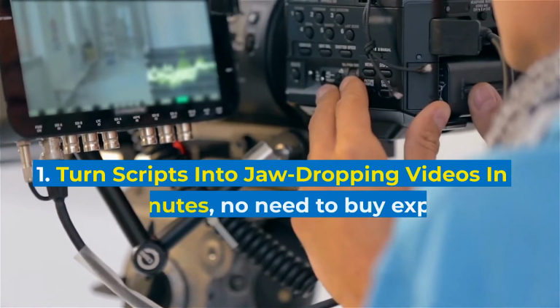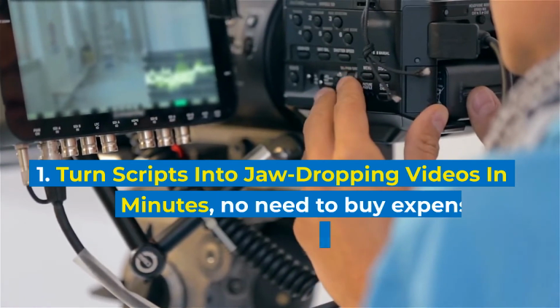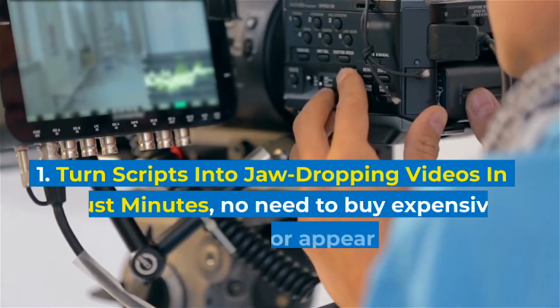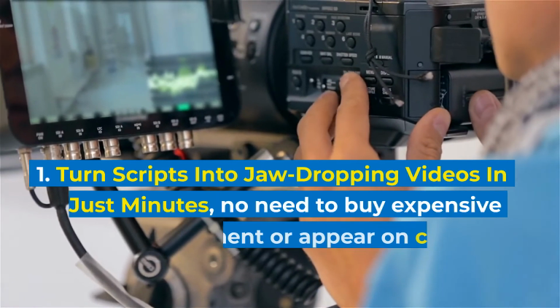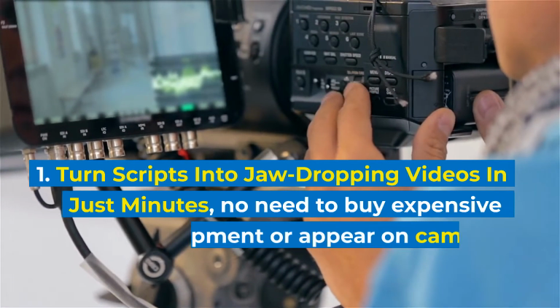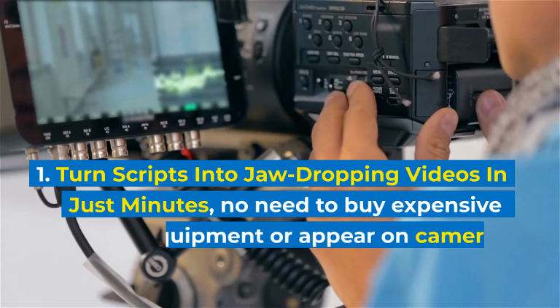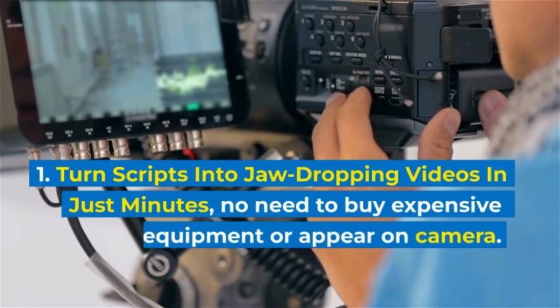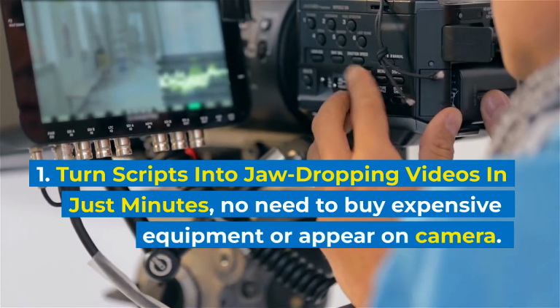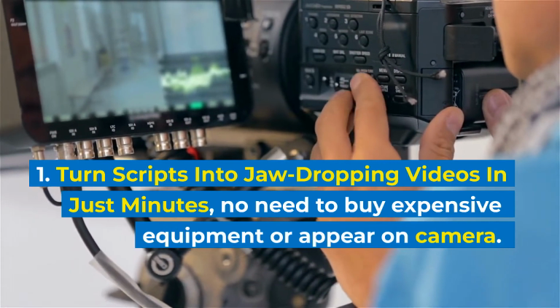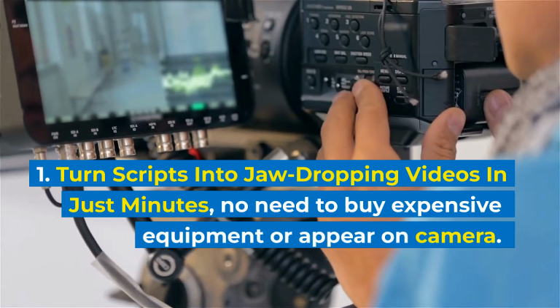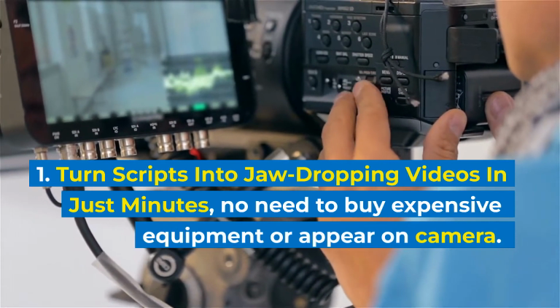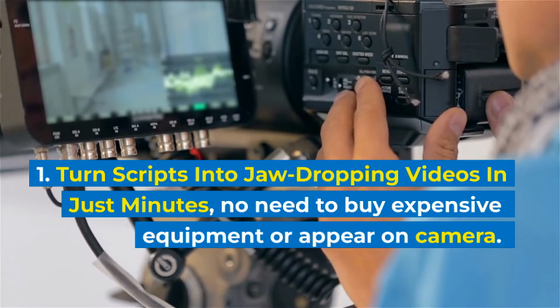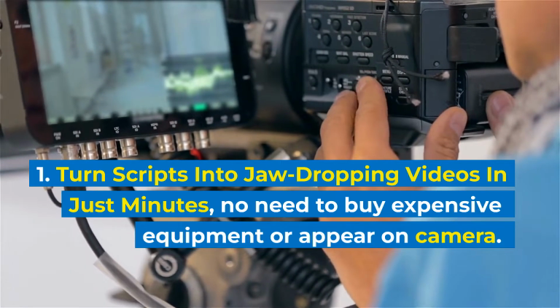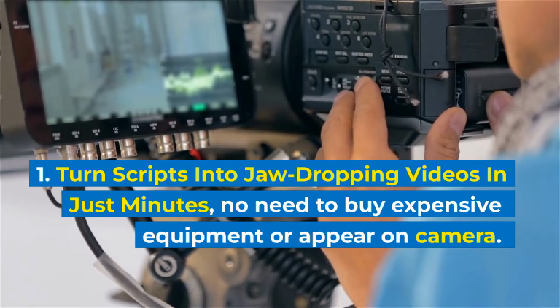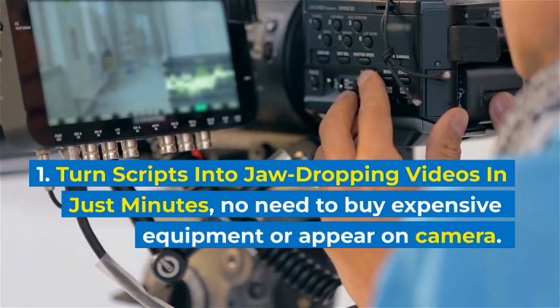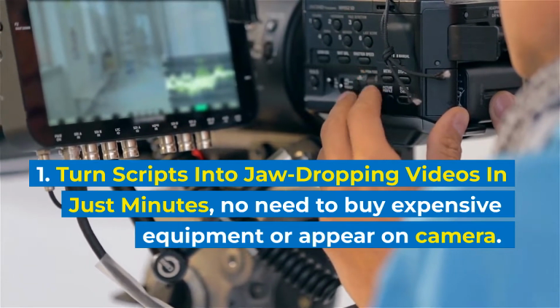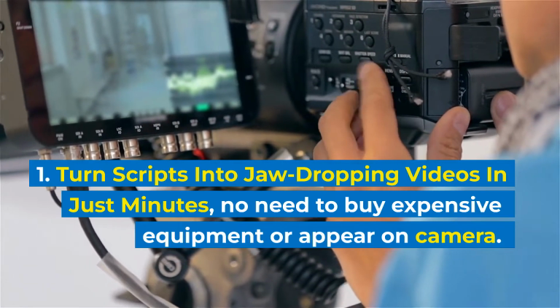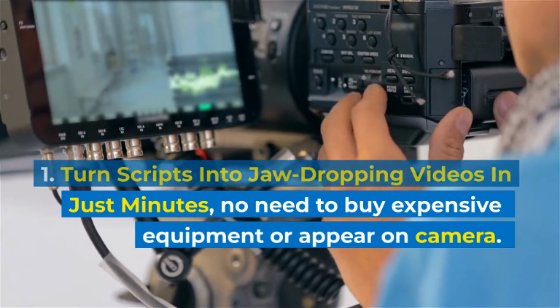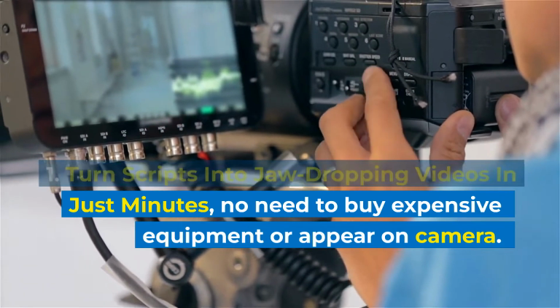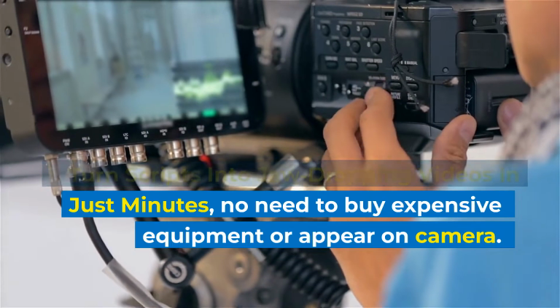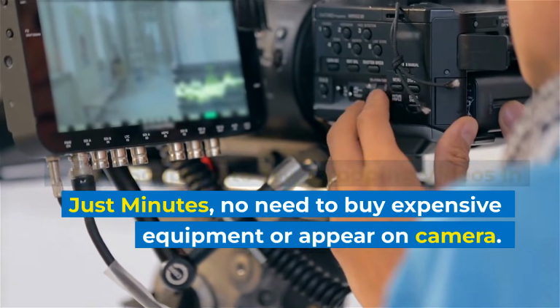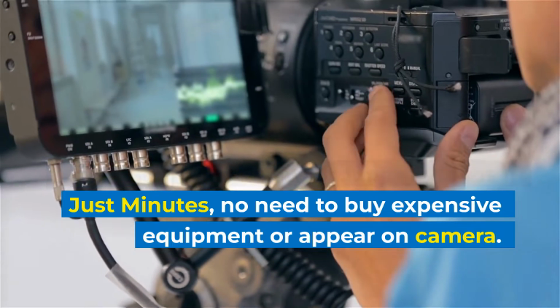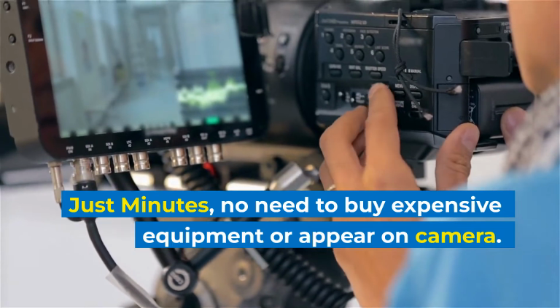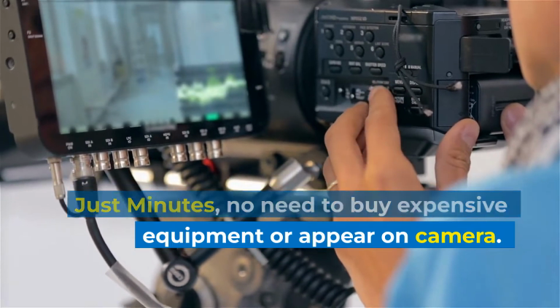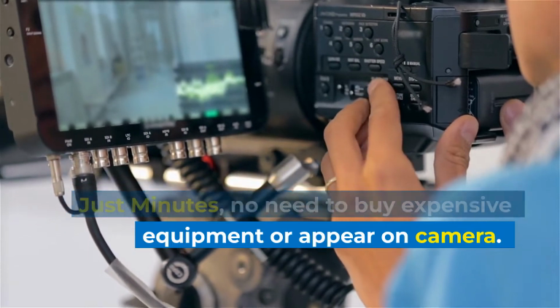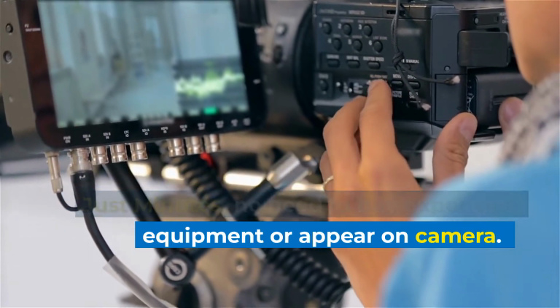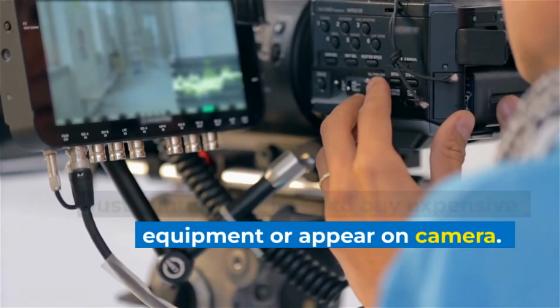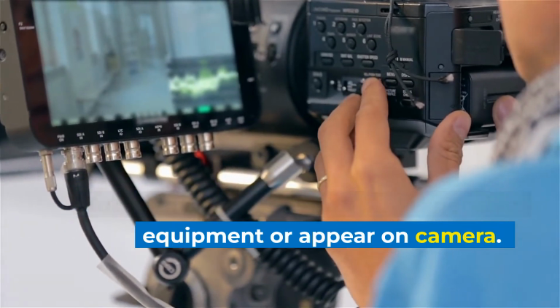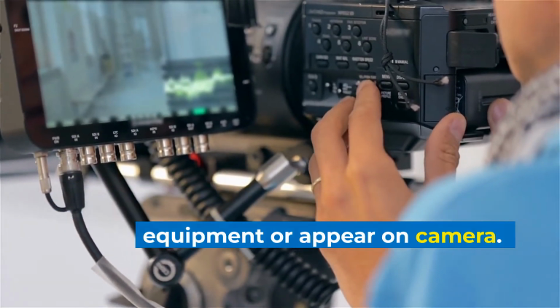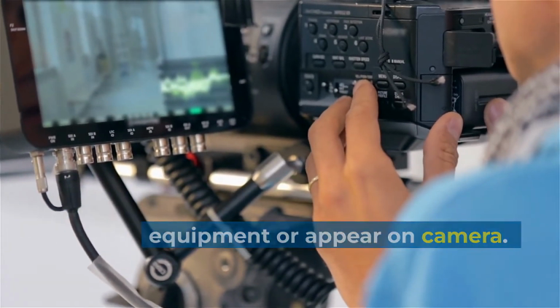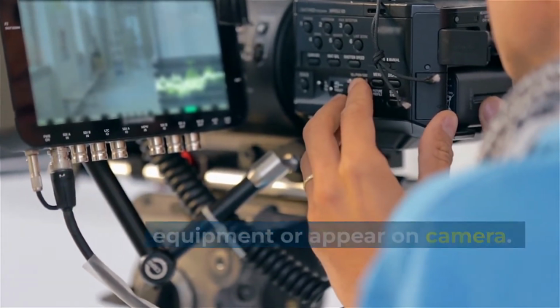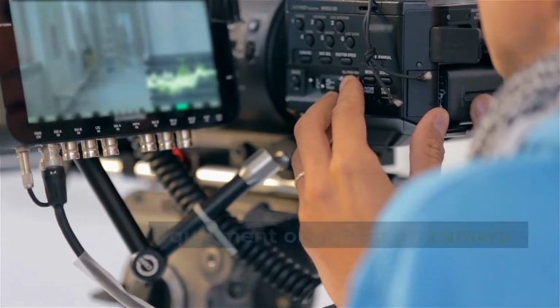Turn scripts into jaw-dropping videos in just minutes — no need to buy expensive equipment or appear on camera.